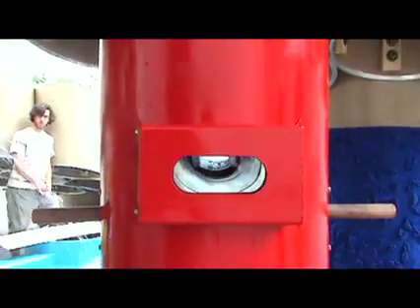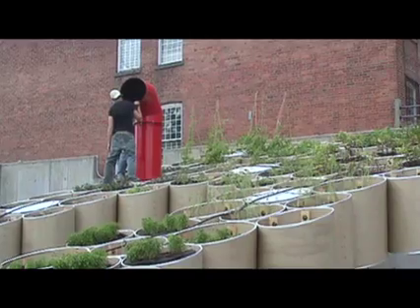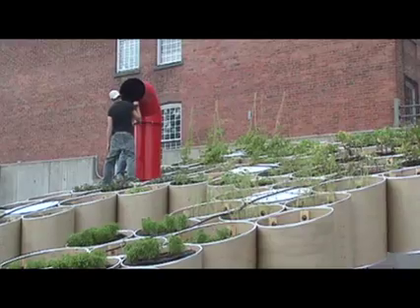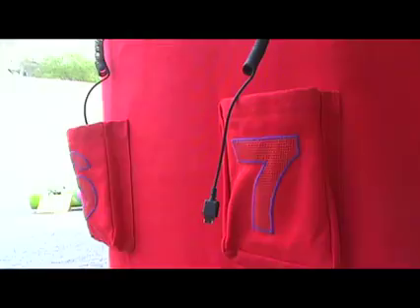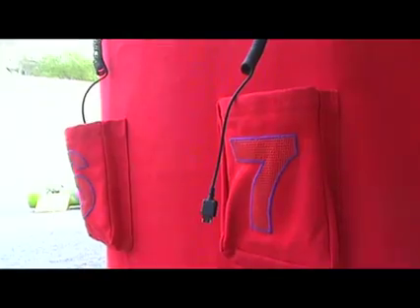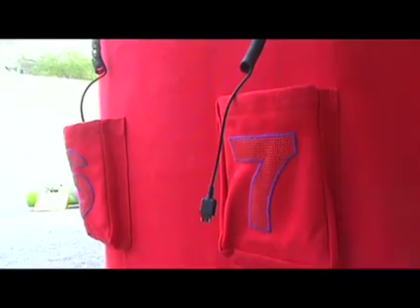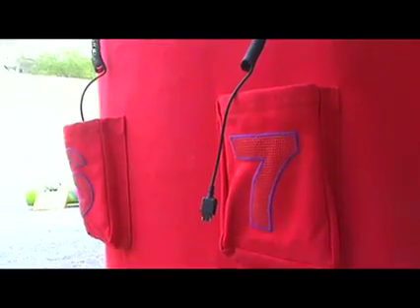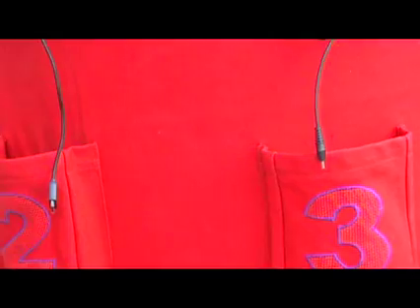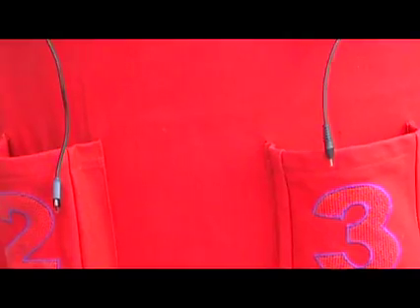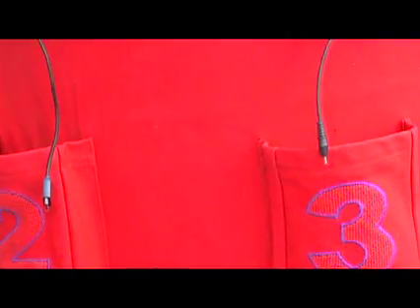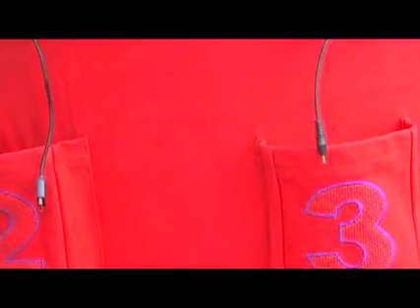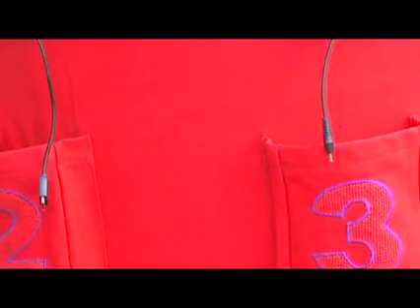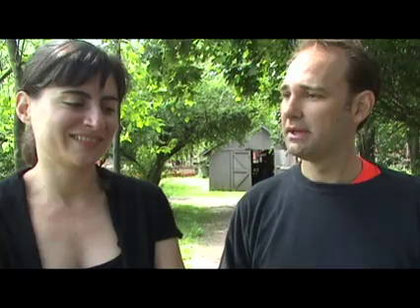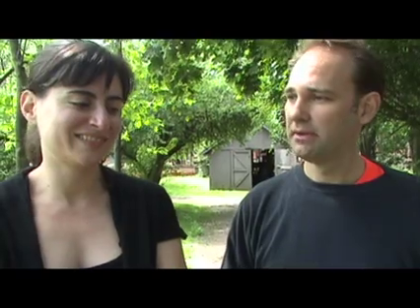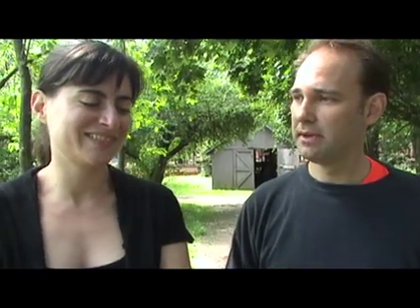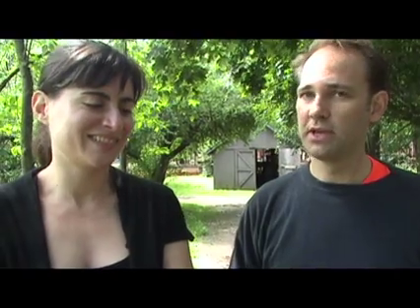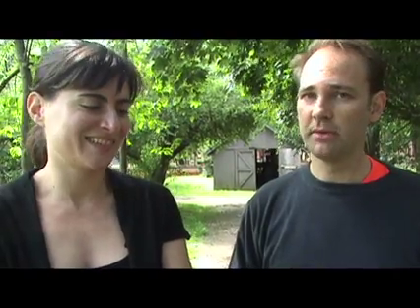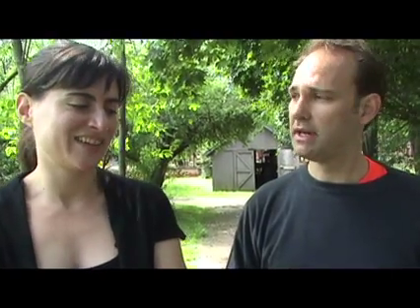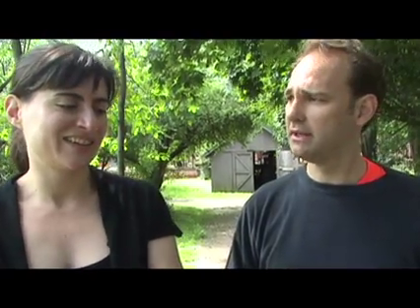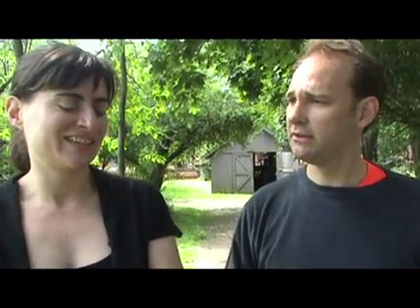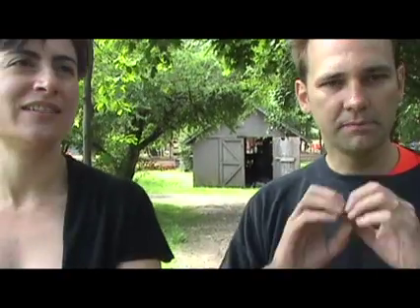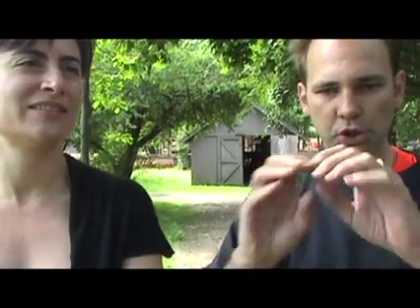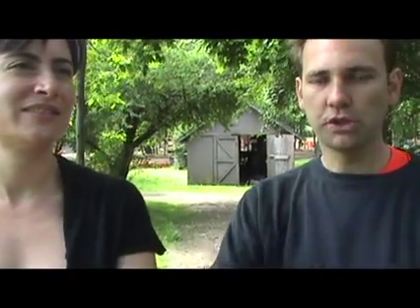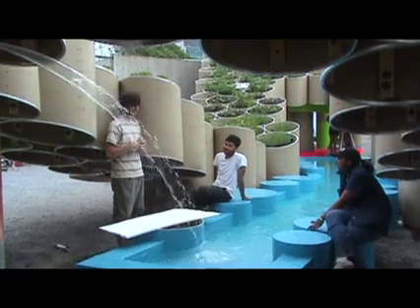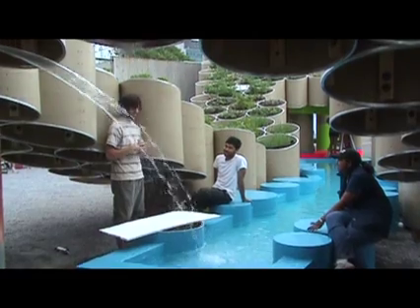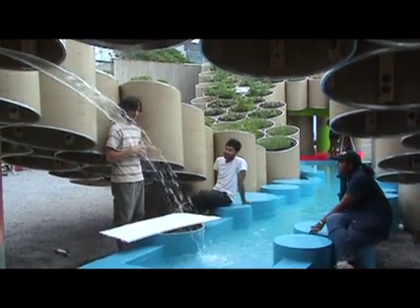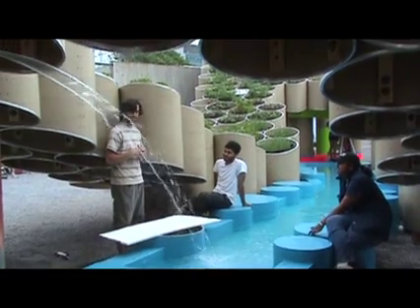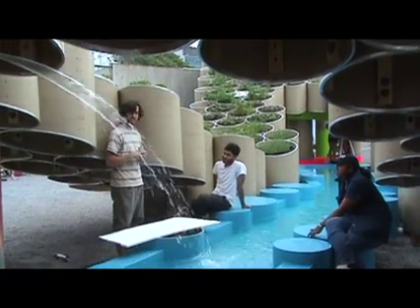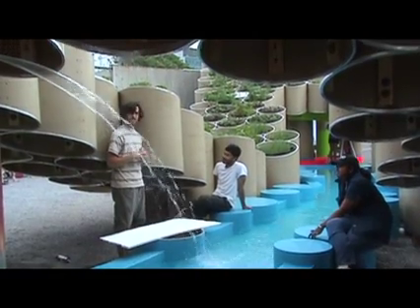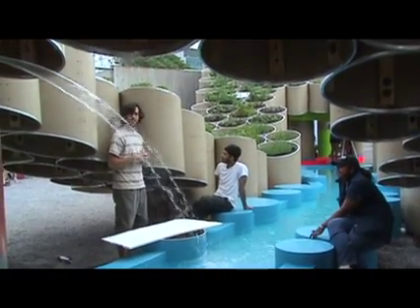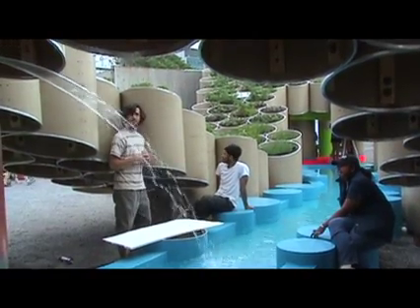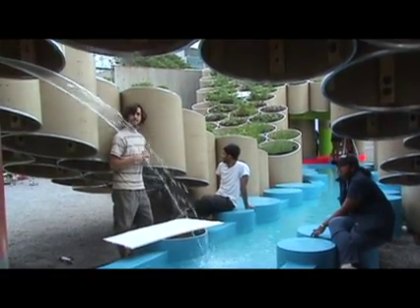Periscope, phone charging station, juicer. We're going to make cucumber cocktails. Spurting out the waterfall into a pool.